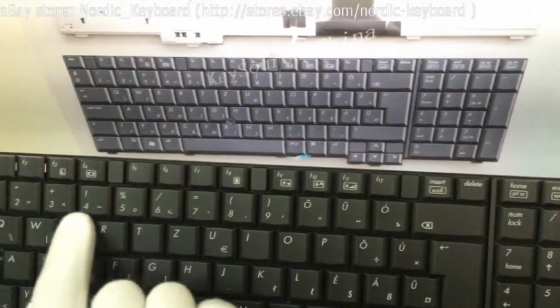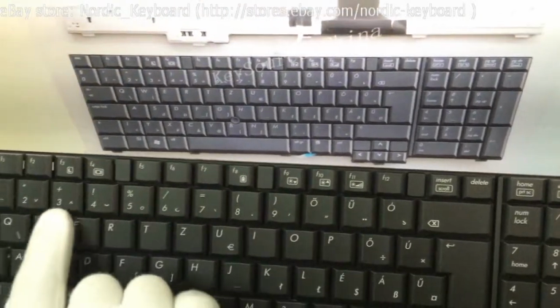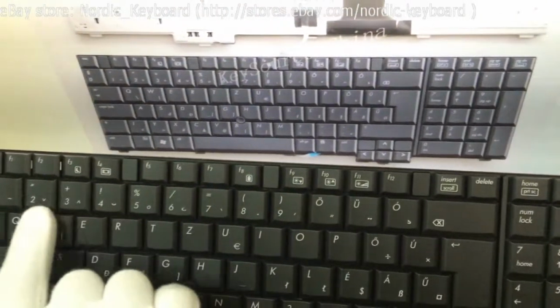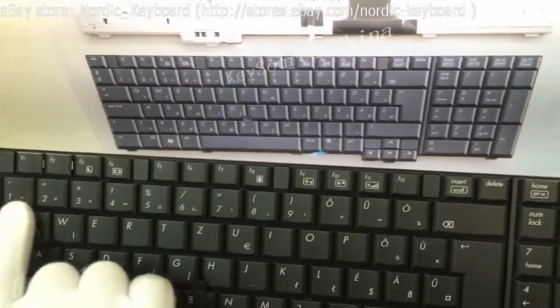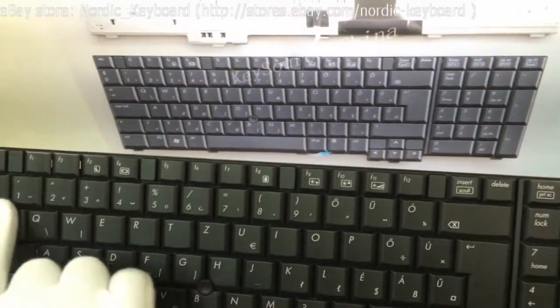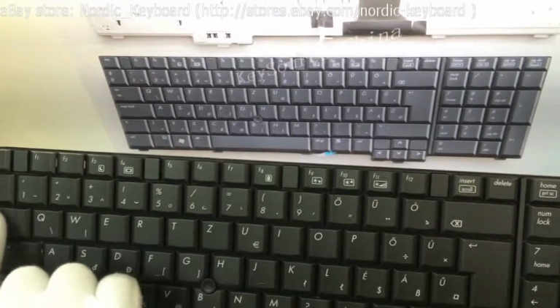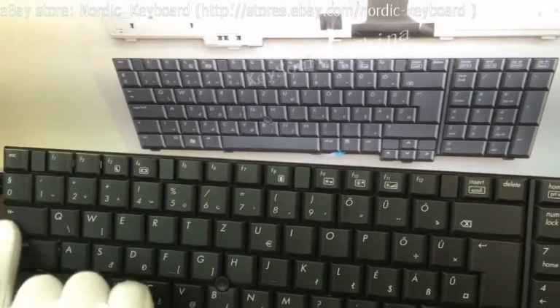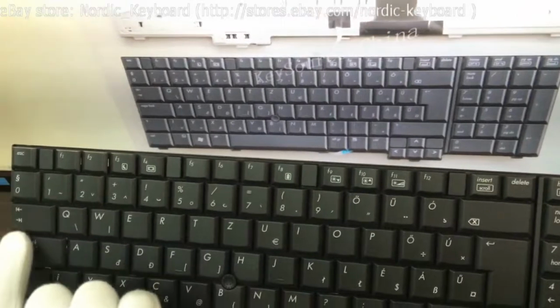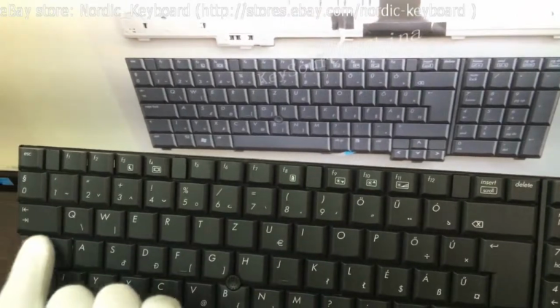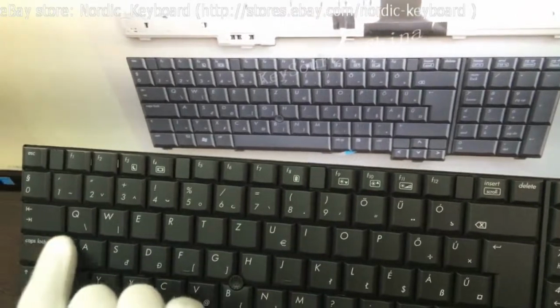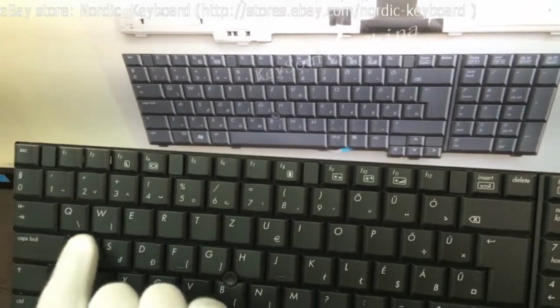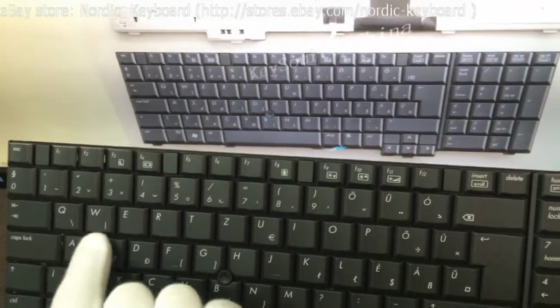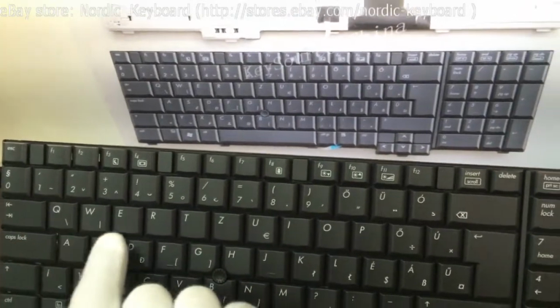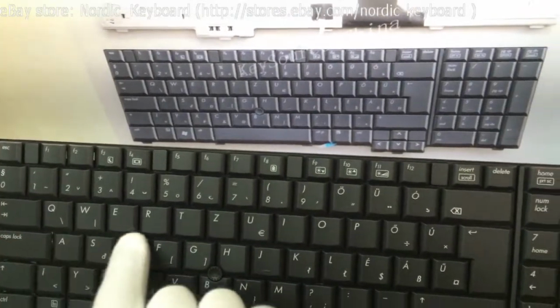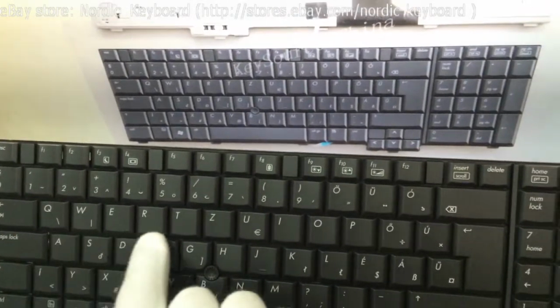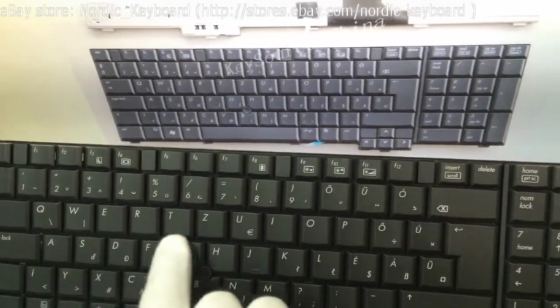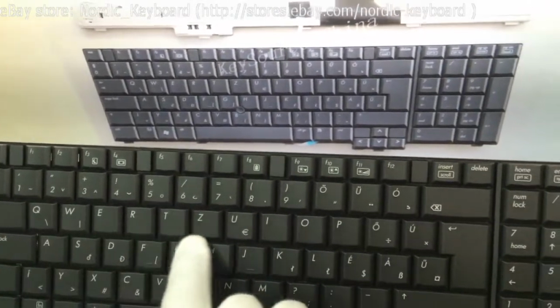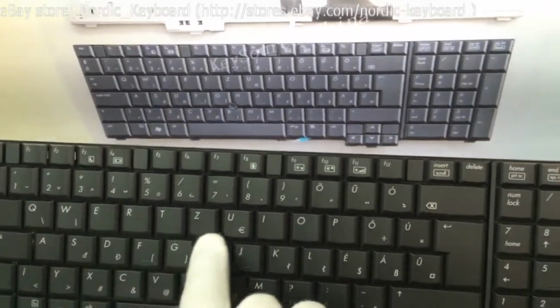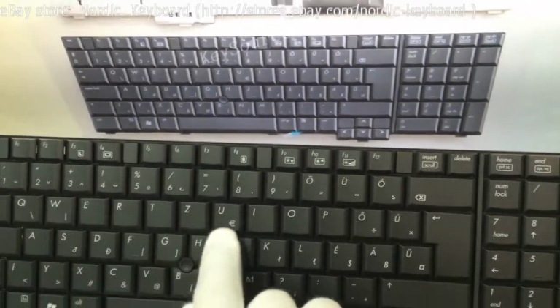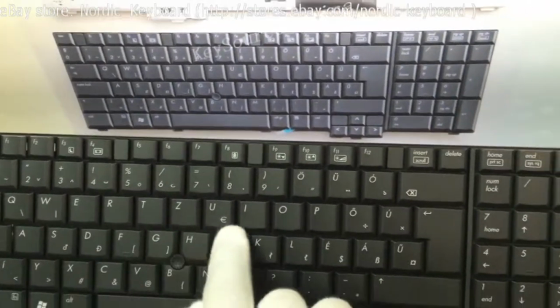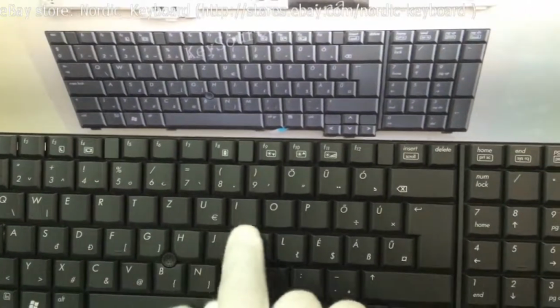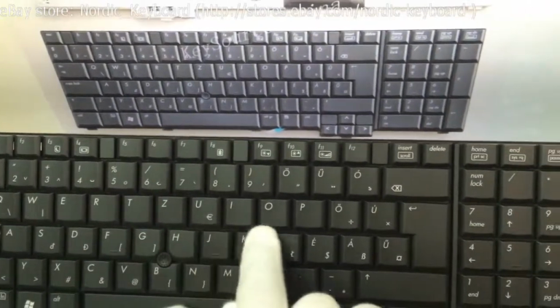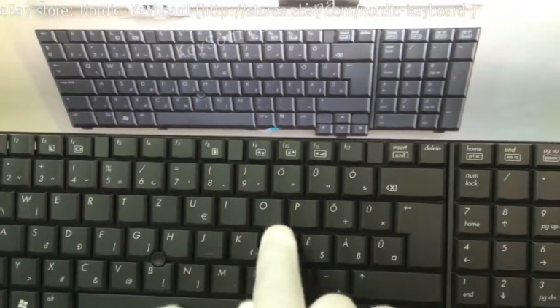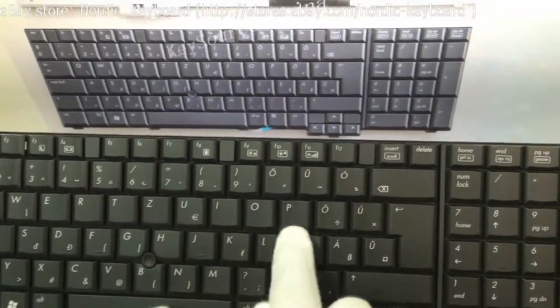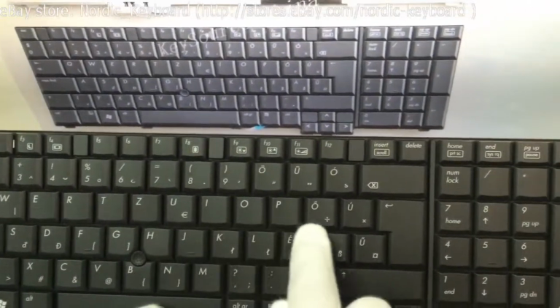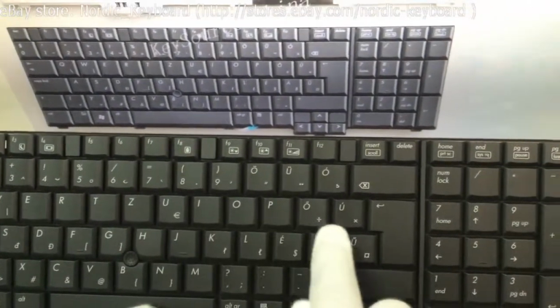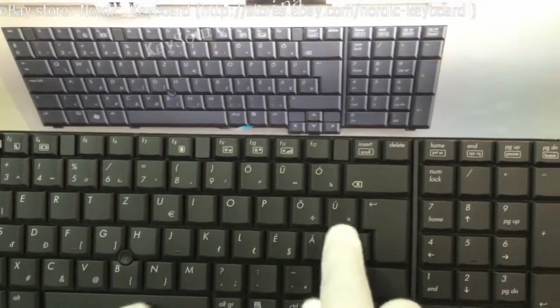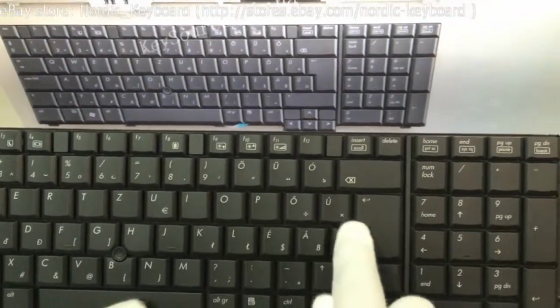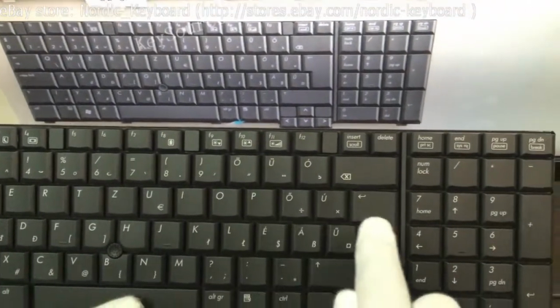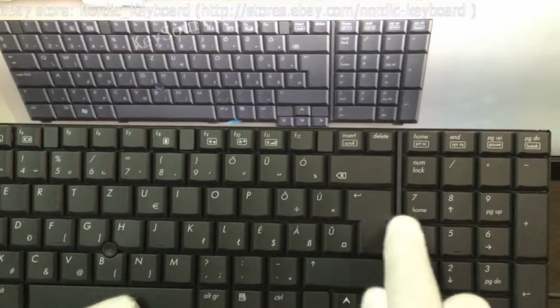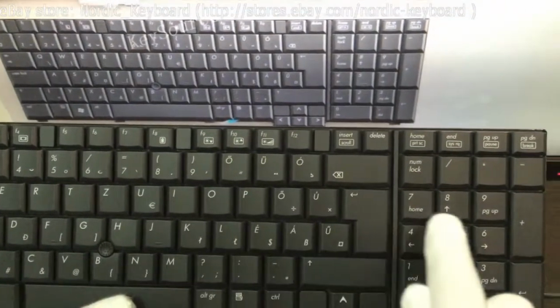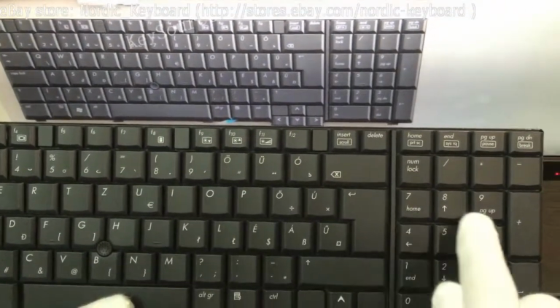This keyboard can be used in country Hungary. It is one of our main markets.